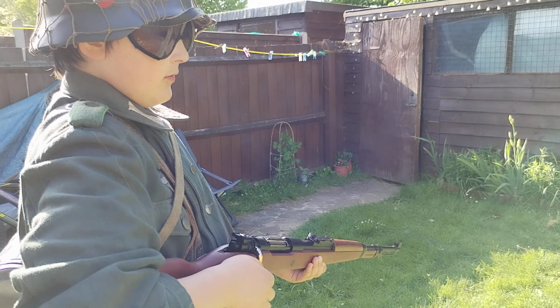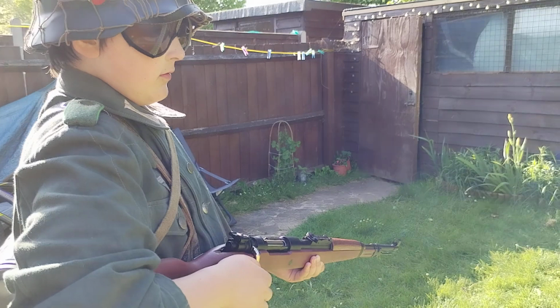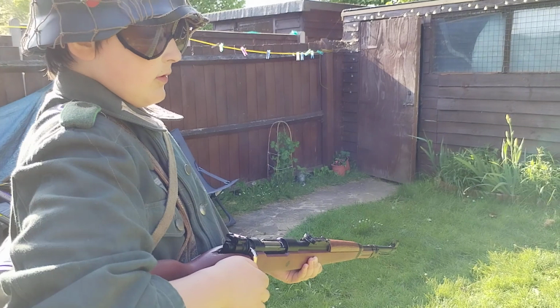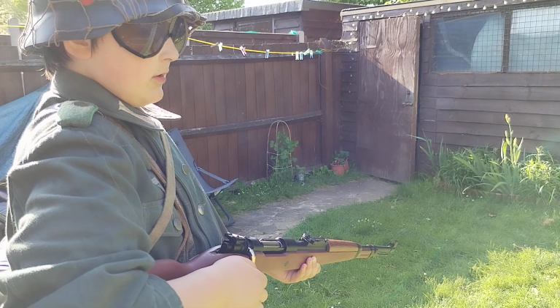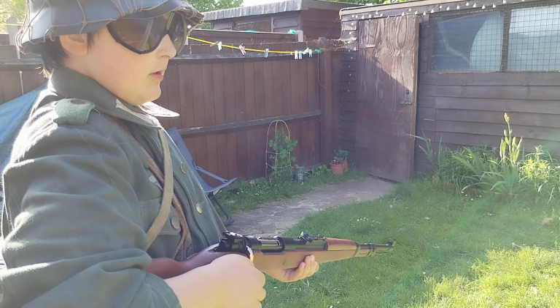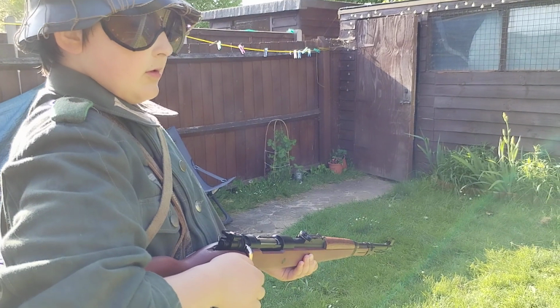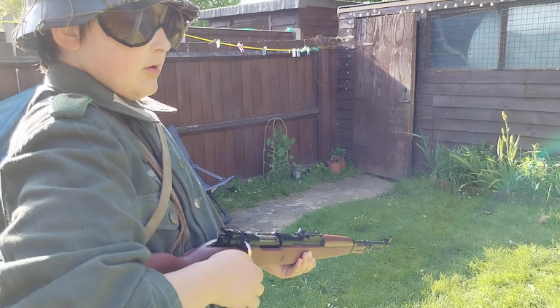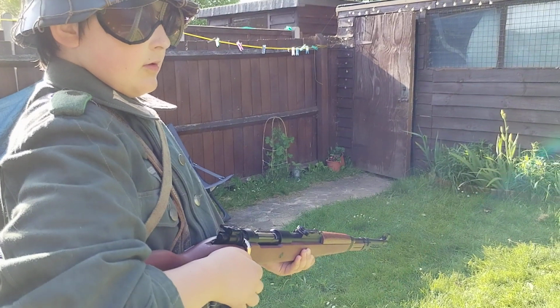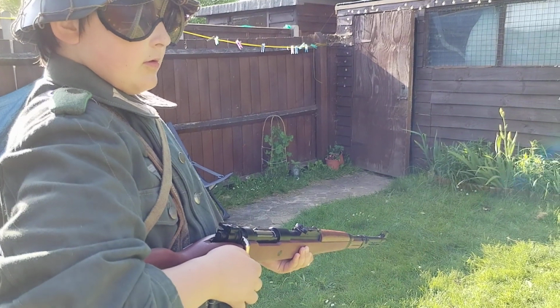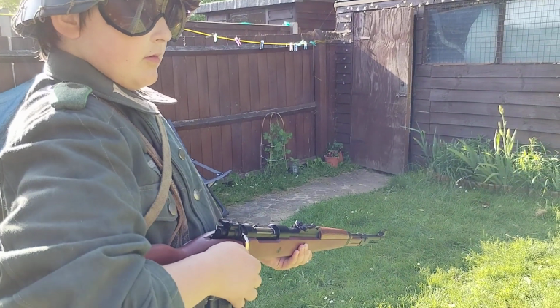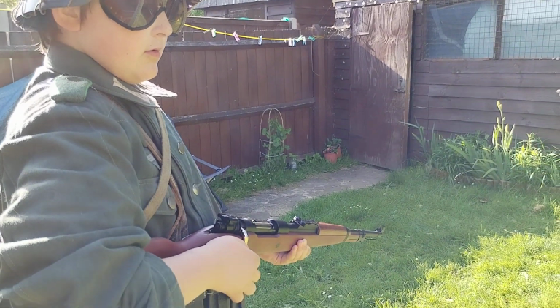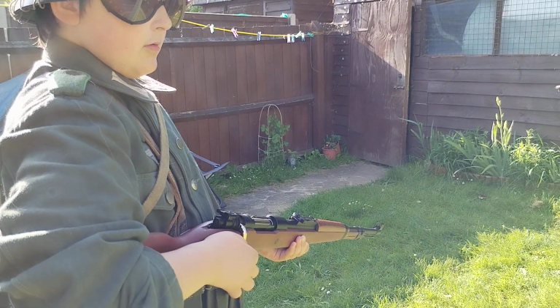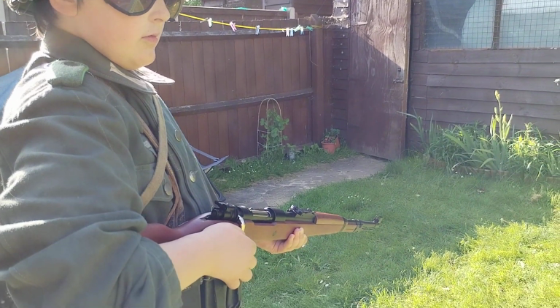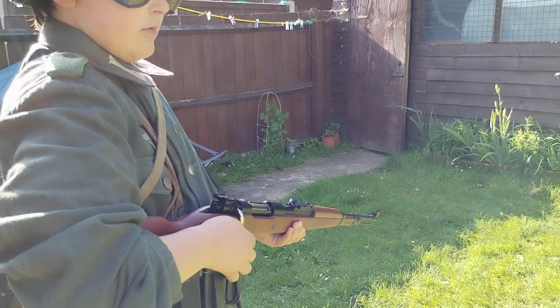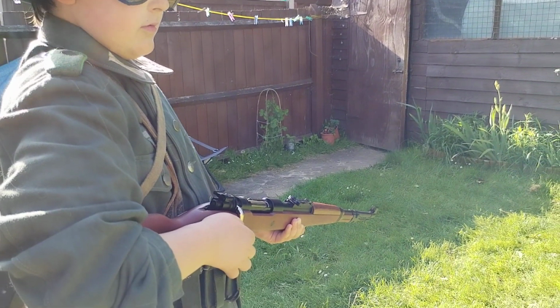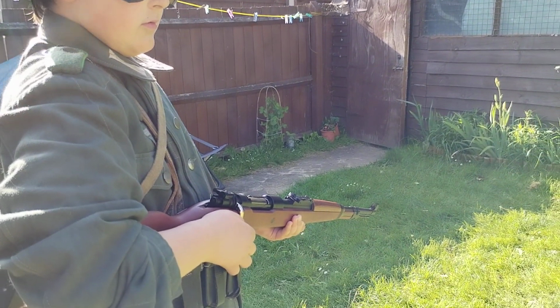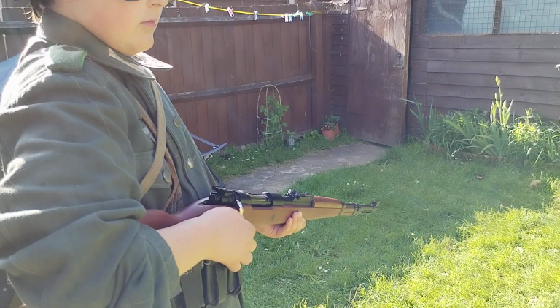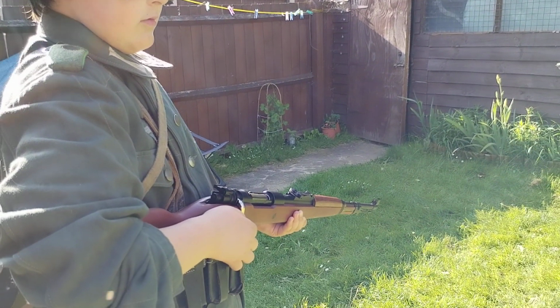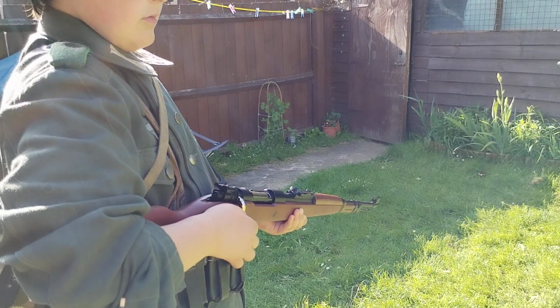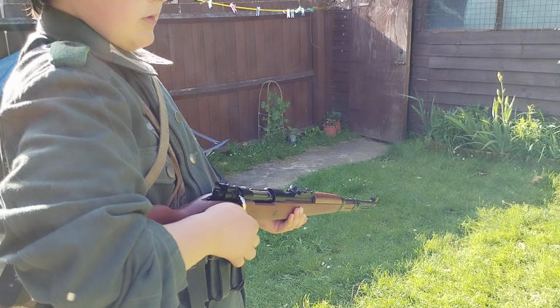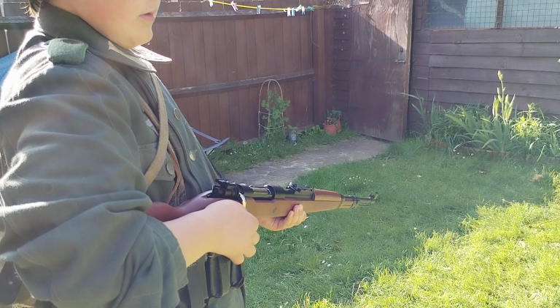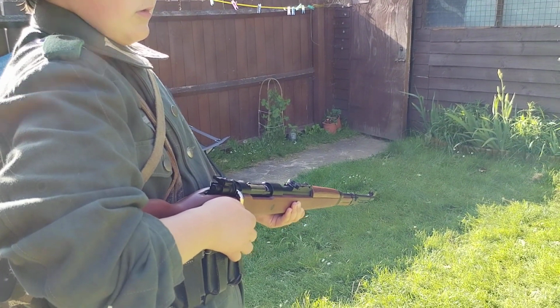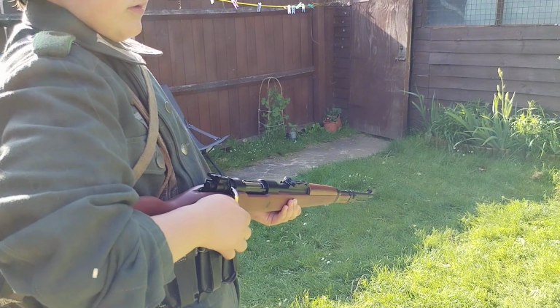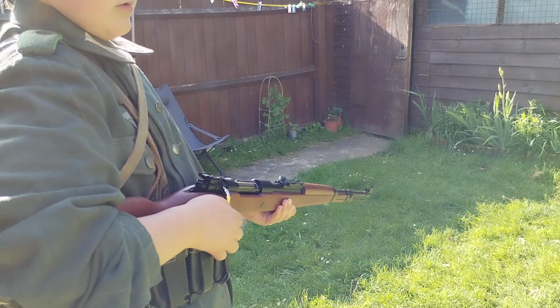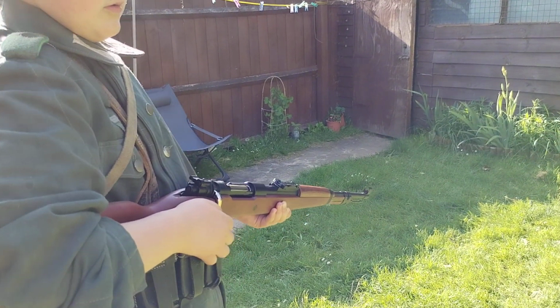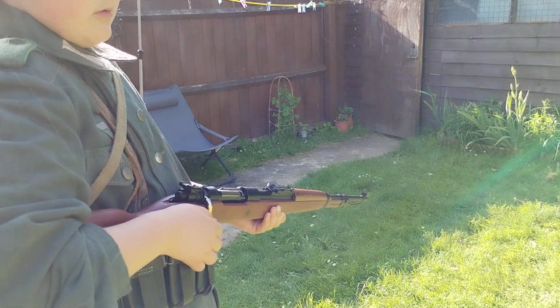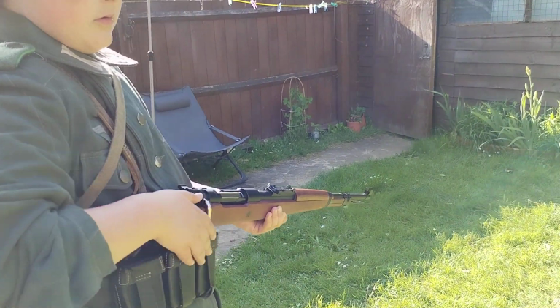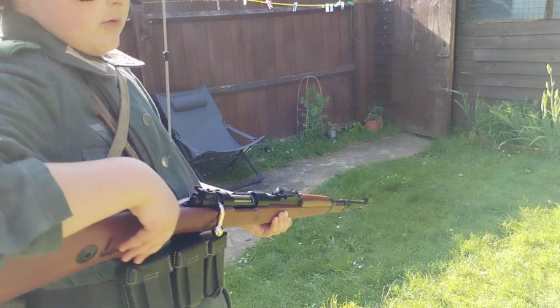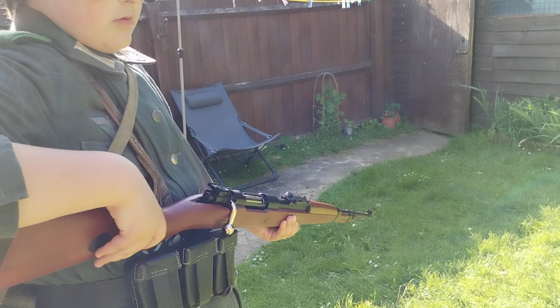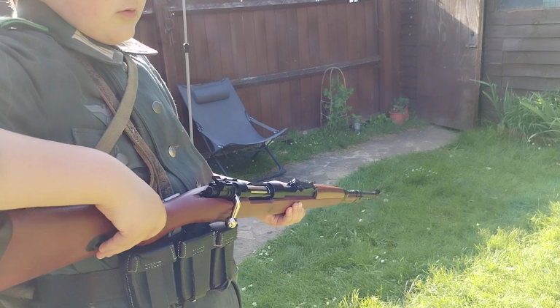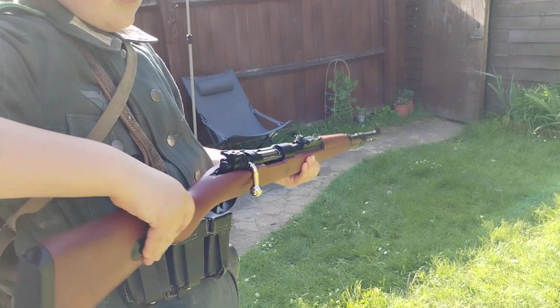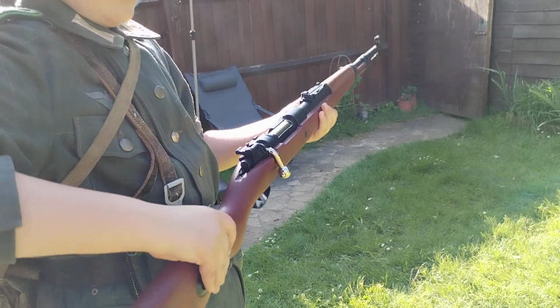Hi, welcome back to the channel, it's Blitz944, and today we're looking at our Airsoft K98 rifle.